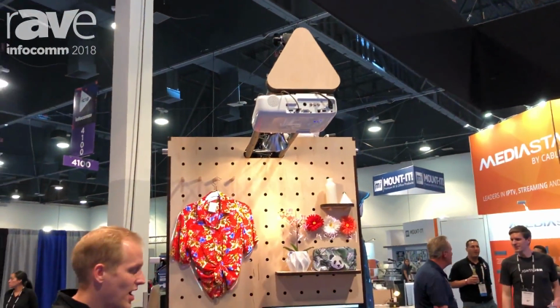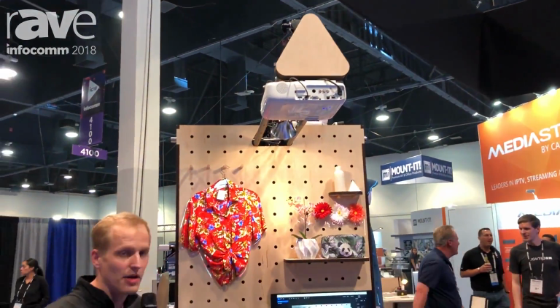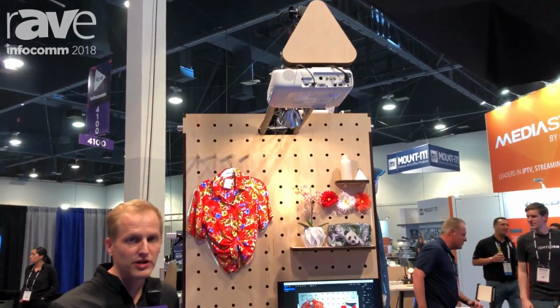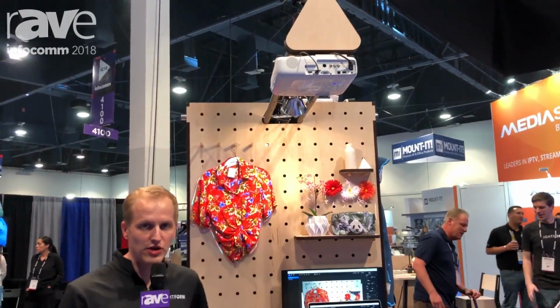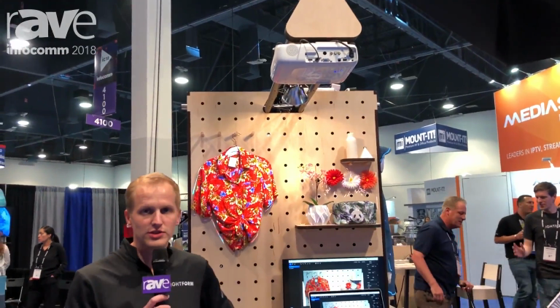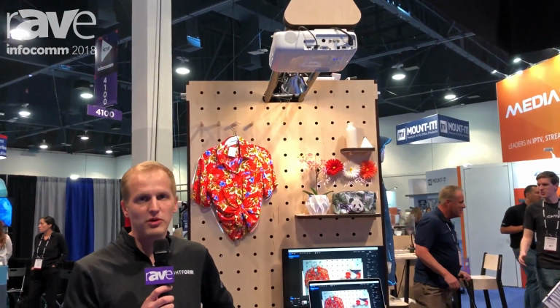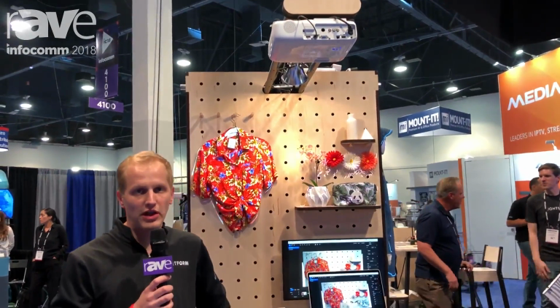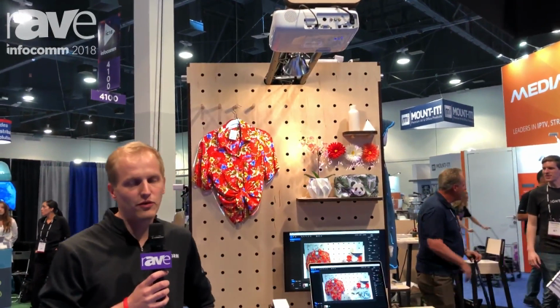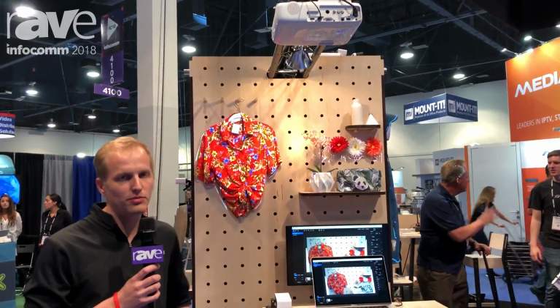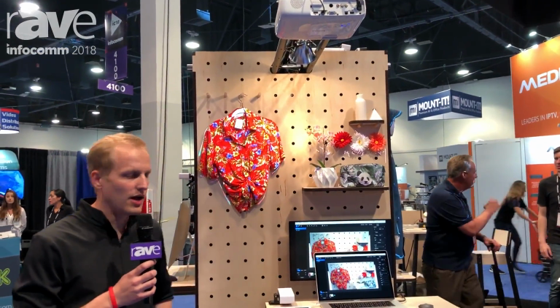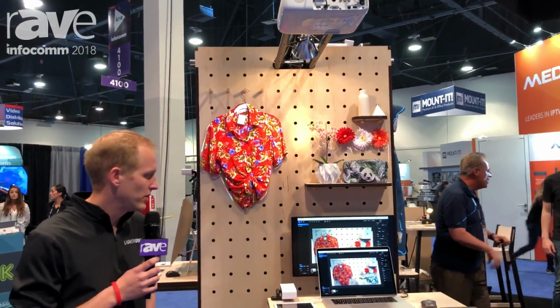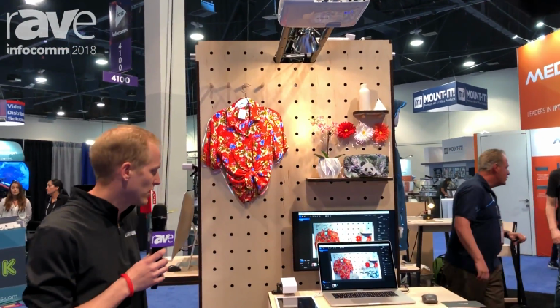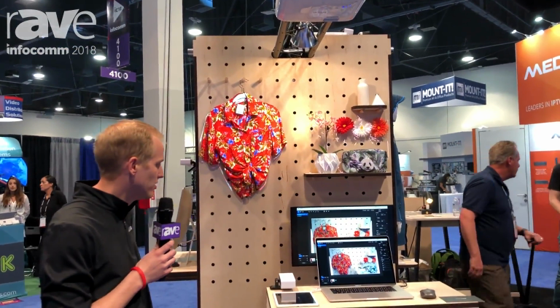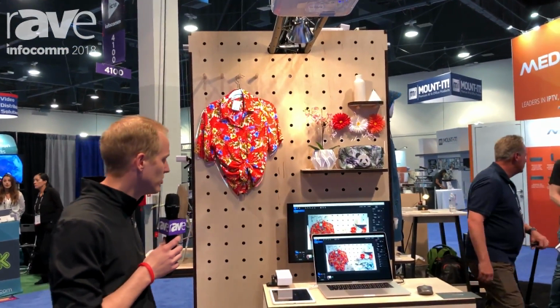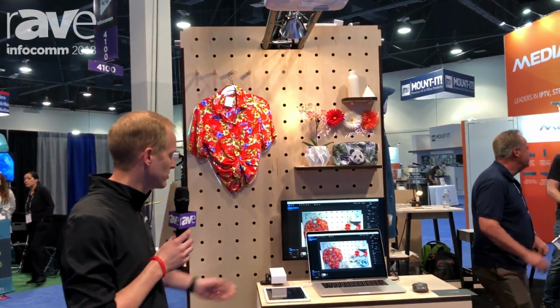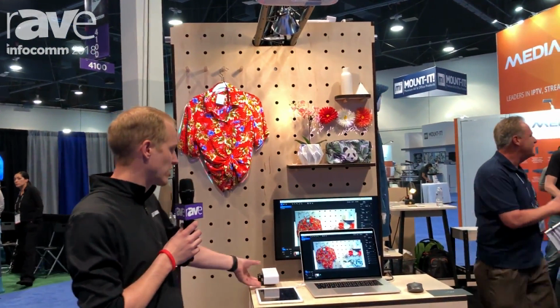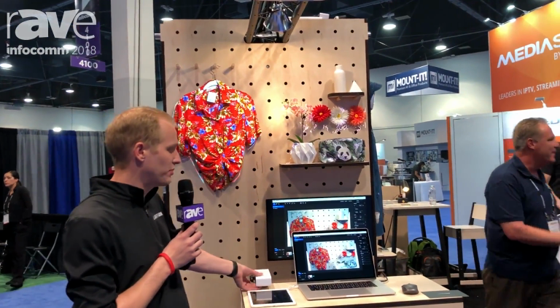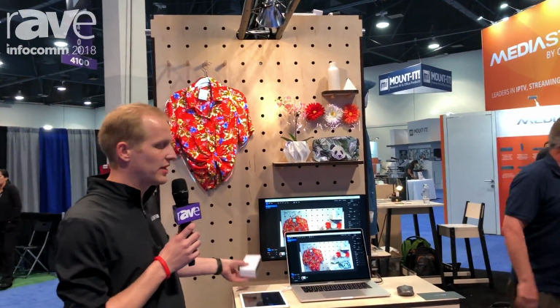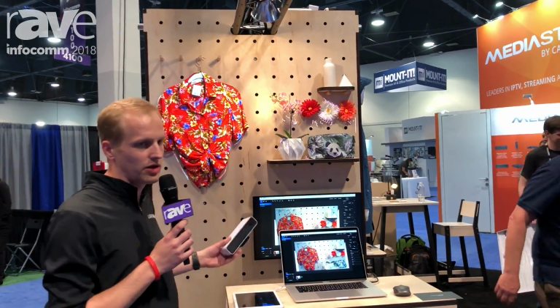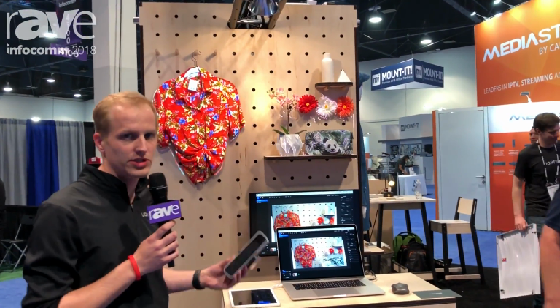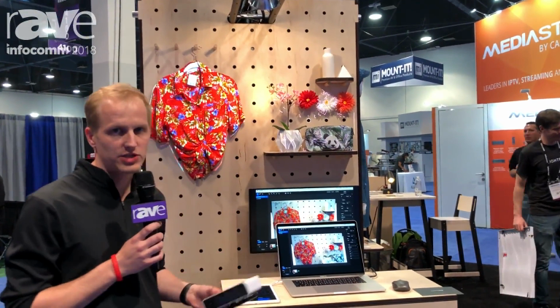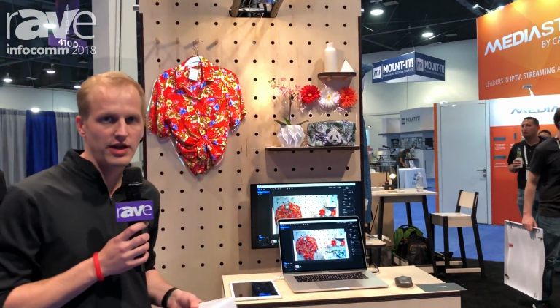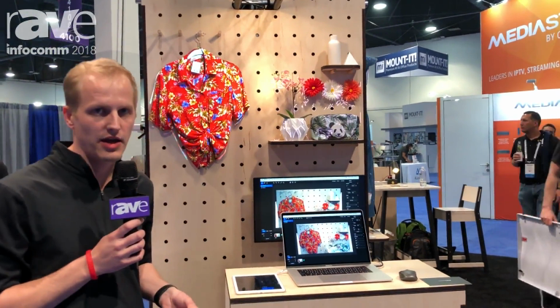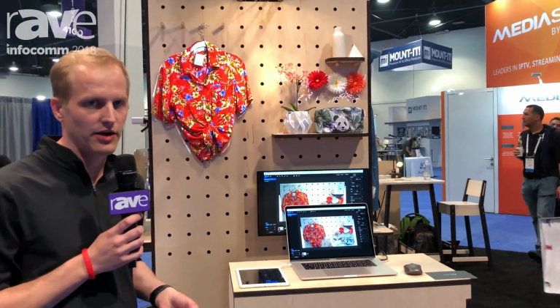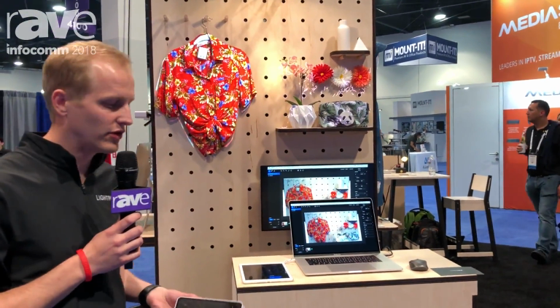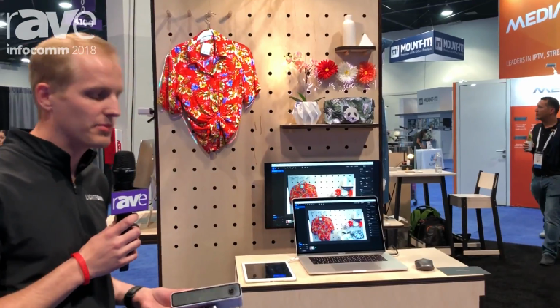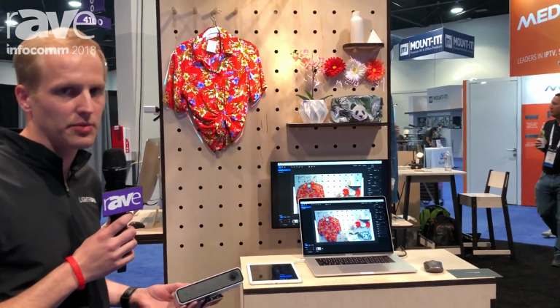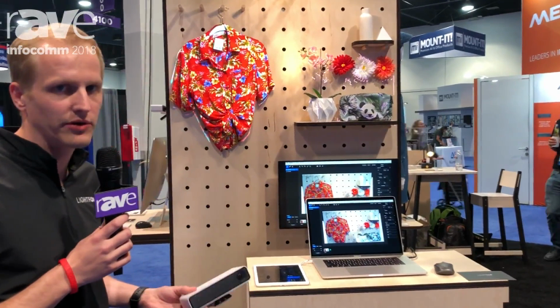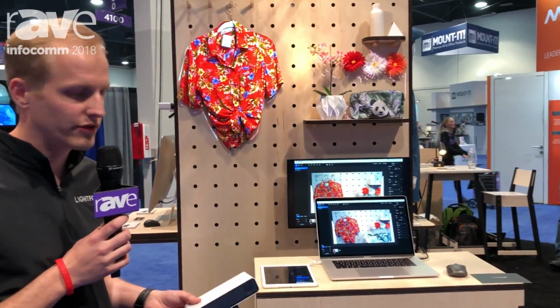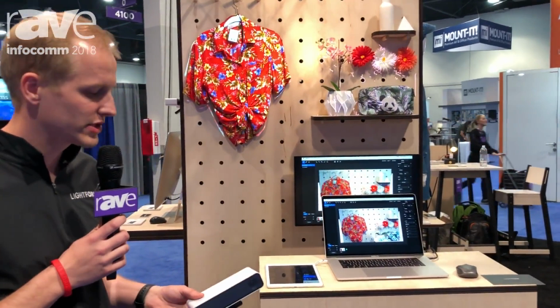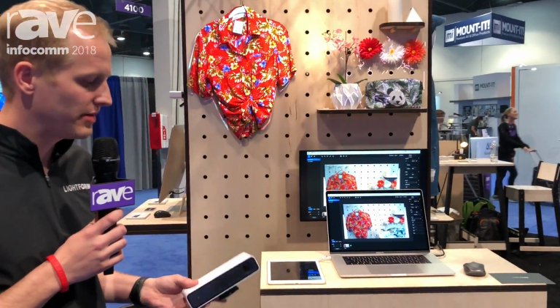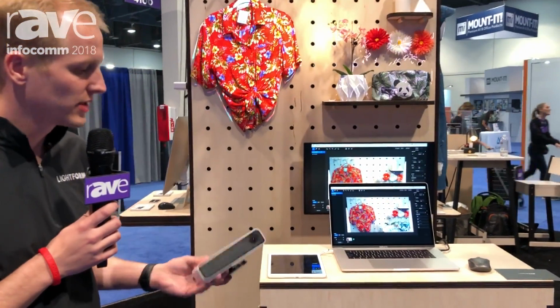Hi, I'm Brett Jones. I'm with Lightform. We are a new startup that launched yesterday and are at InfoComm demoing for the first time.